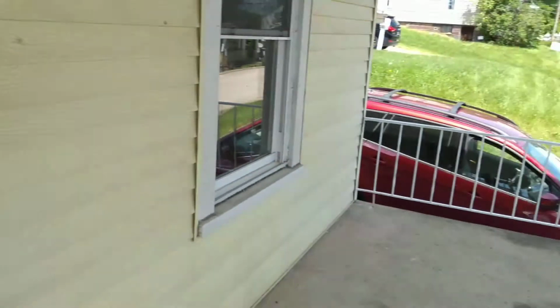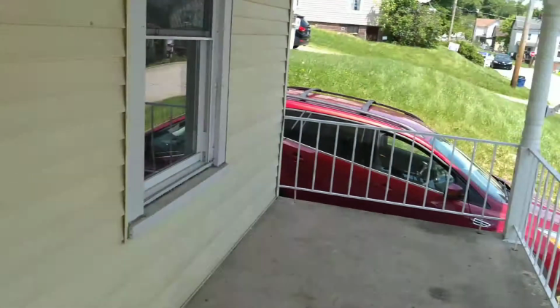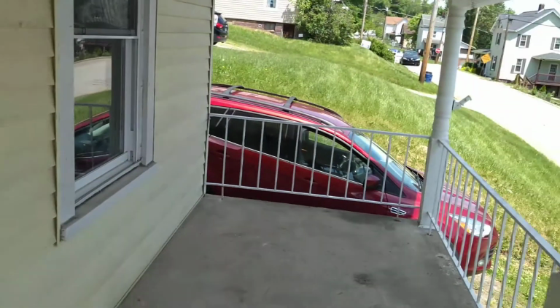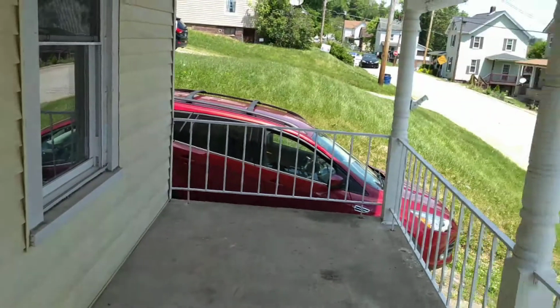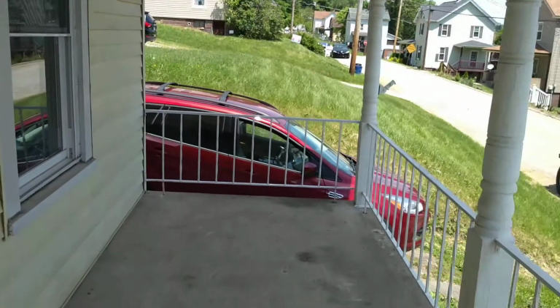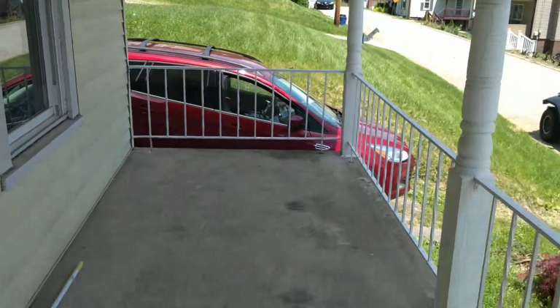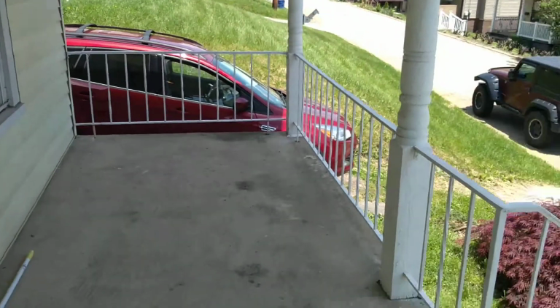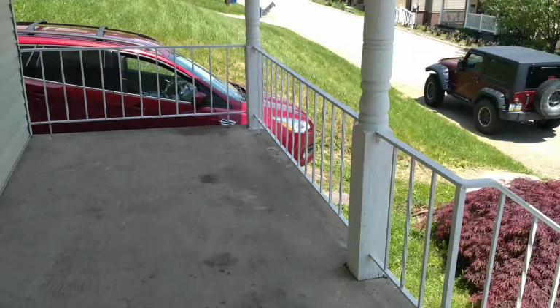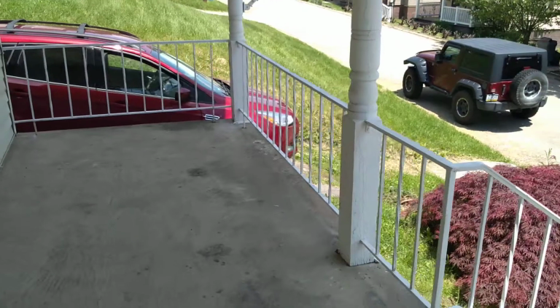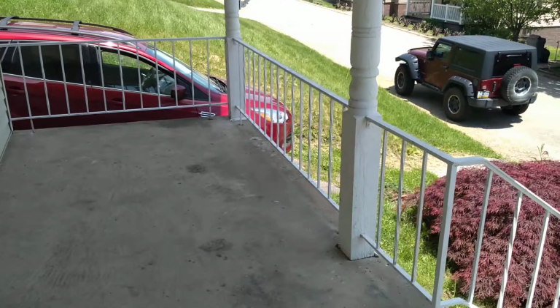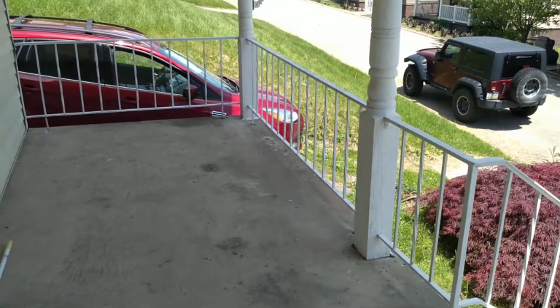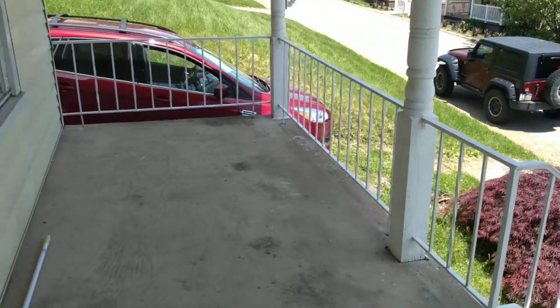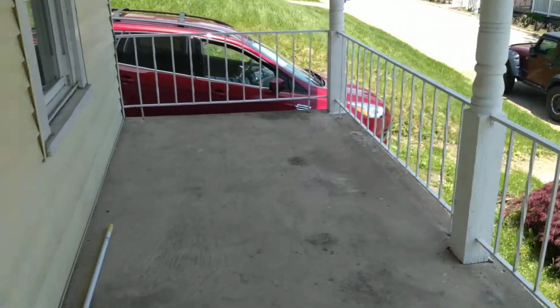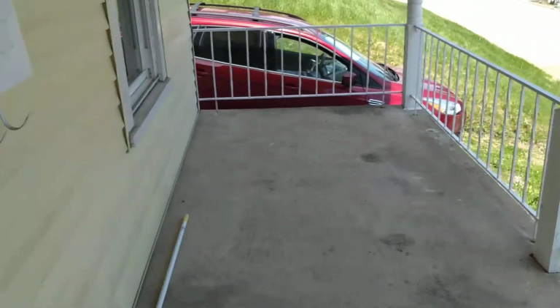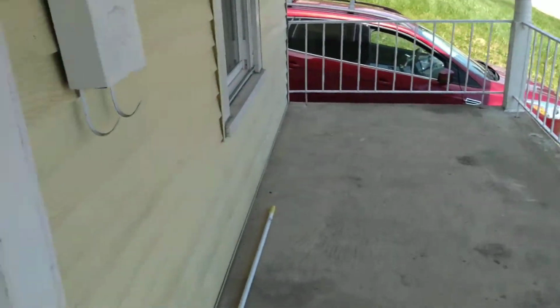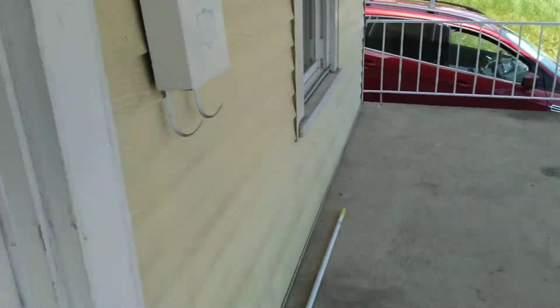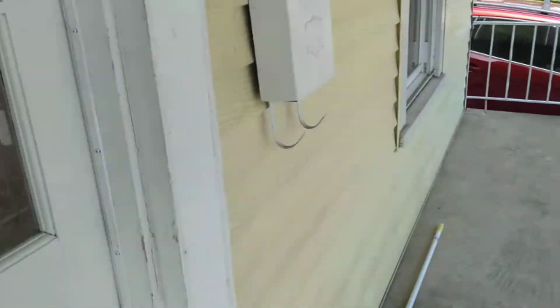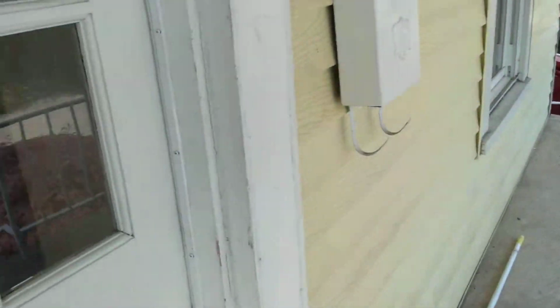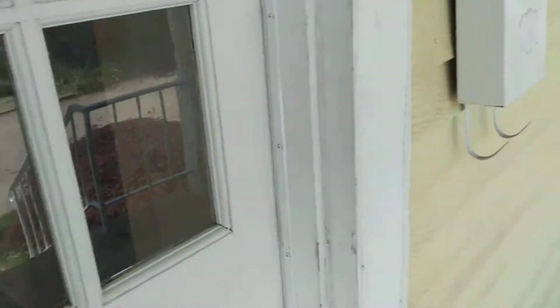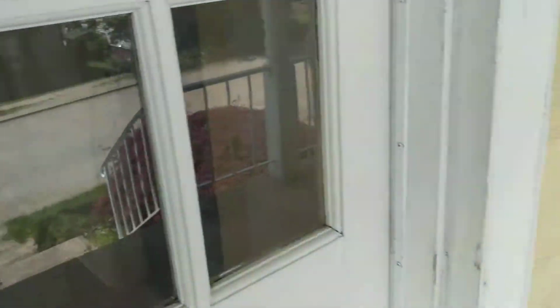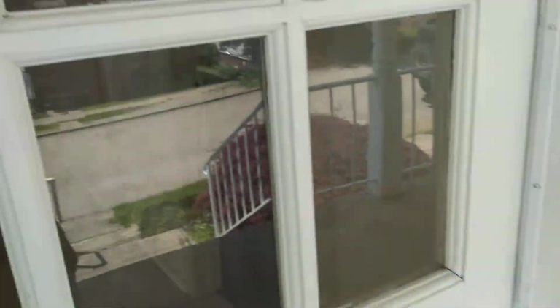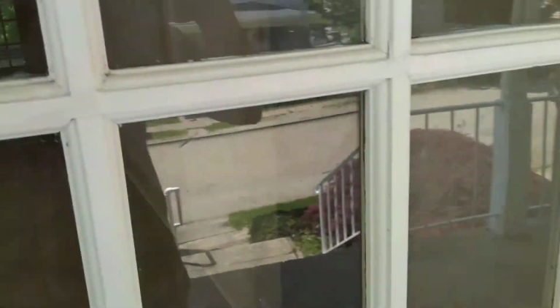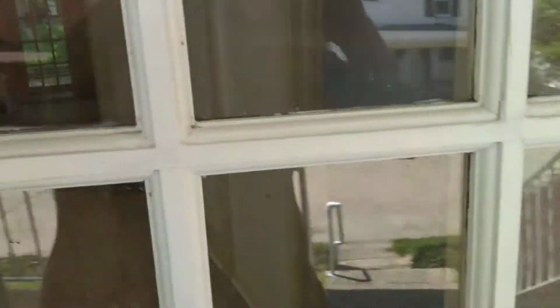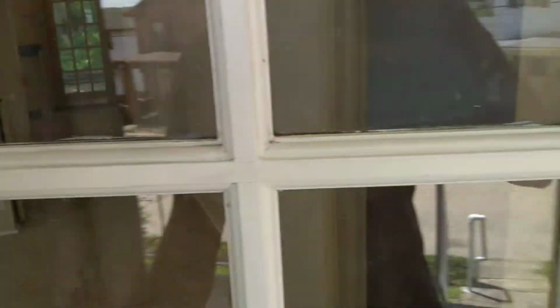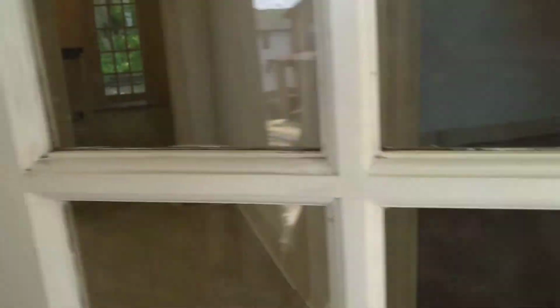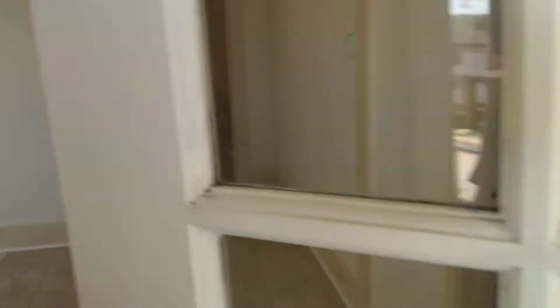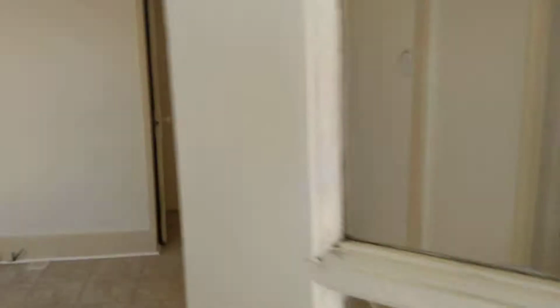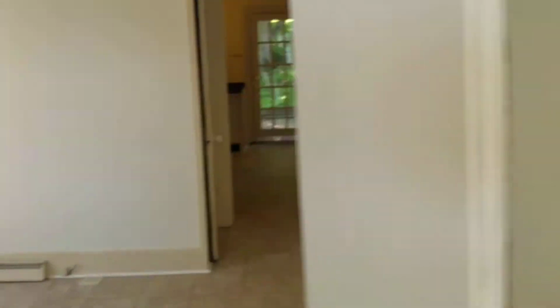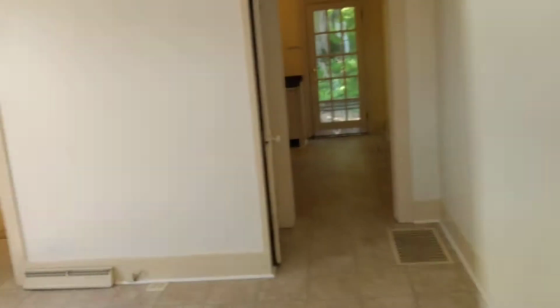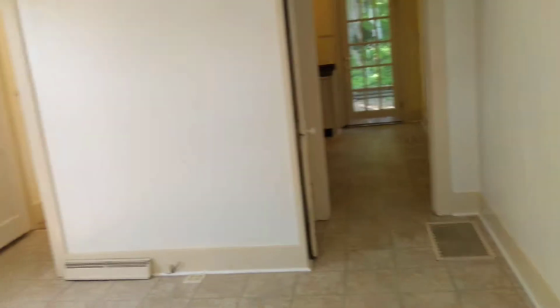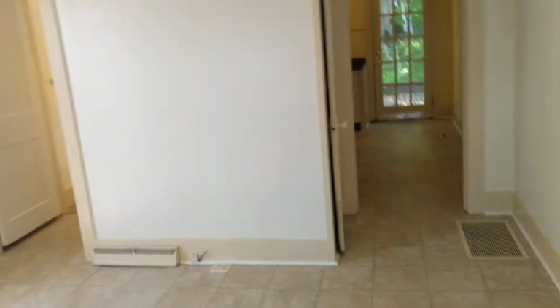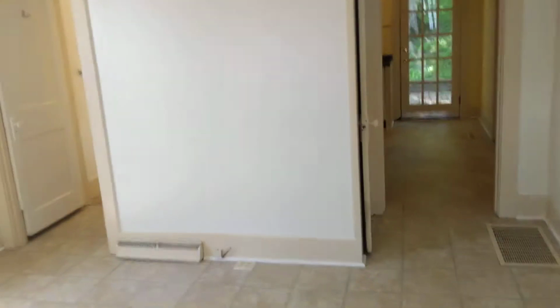There's a nice front porch here in the front, of course. And let's go inside.